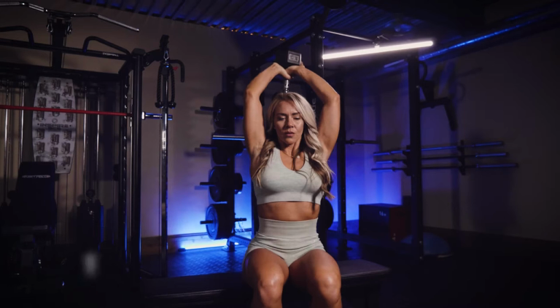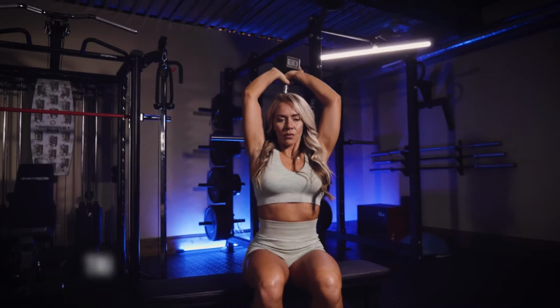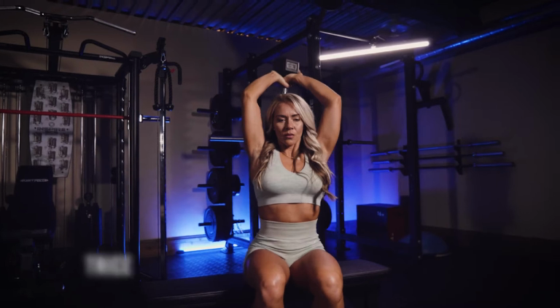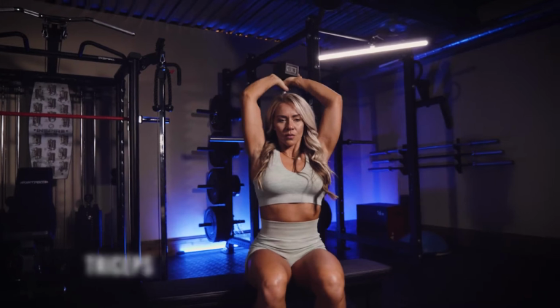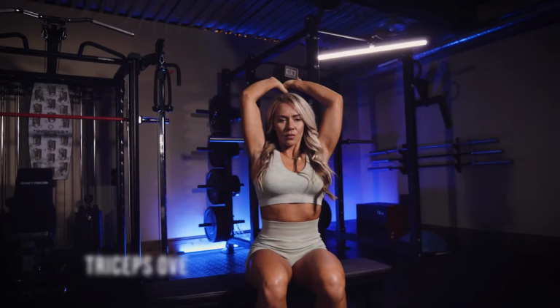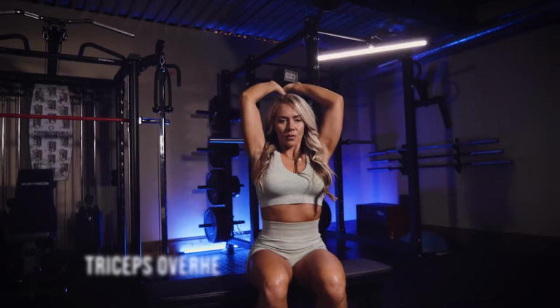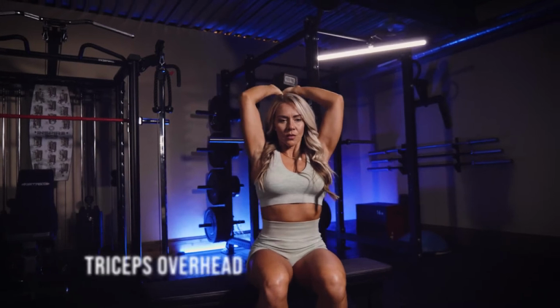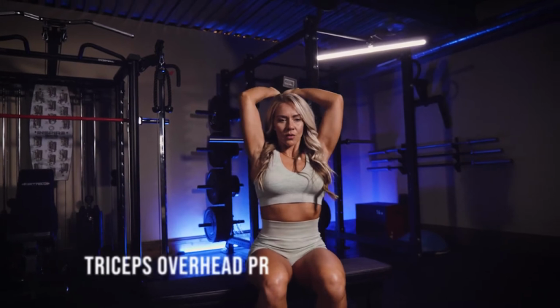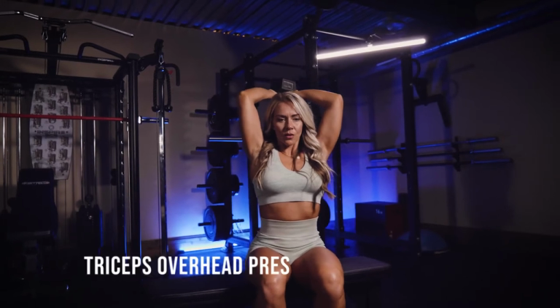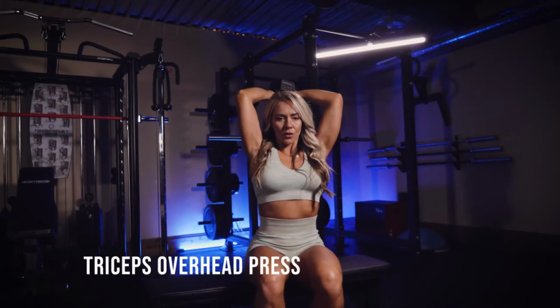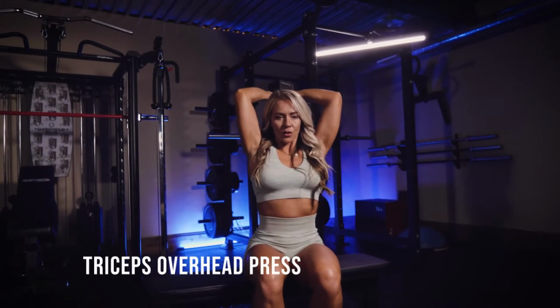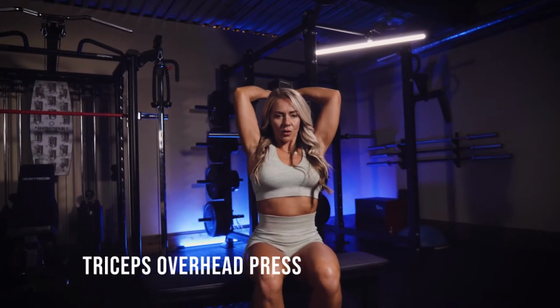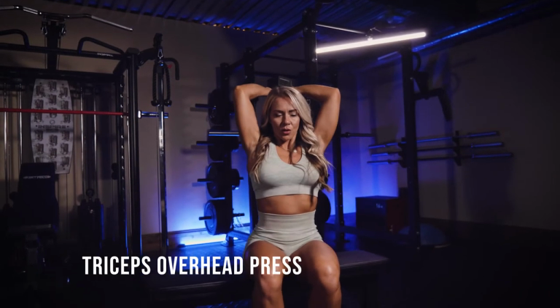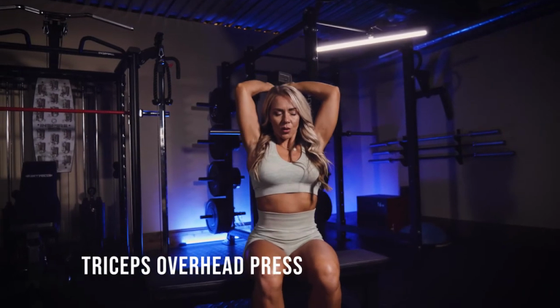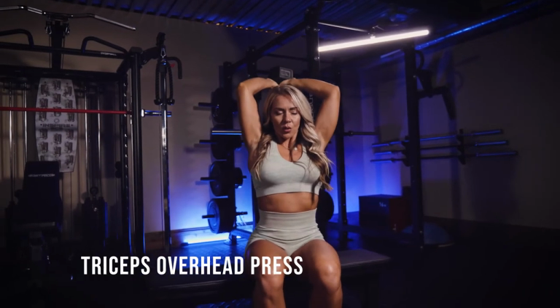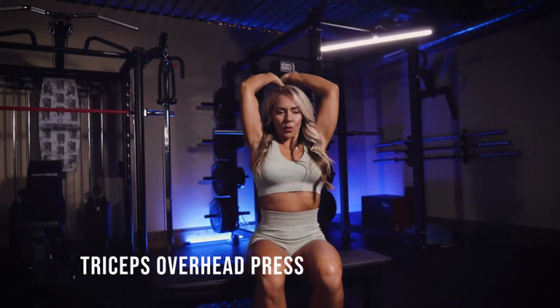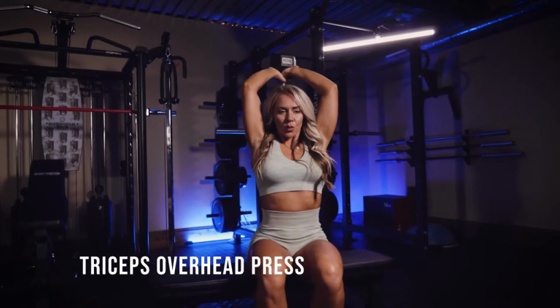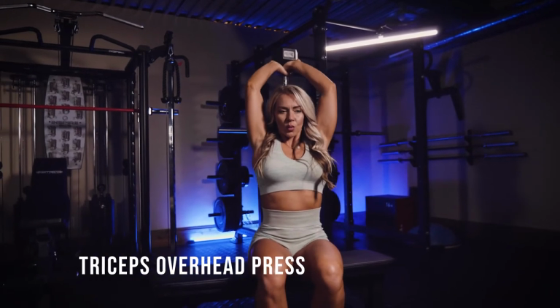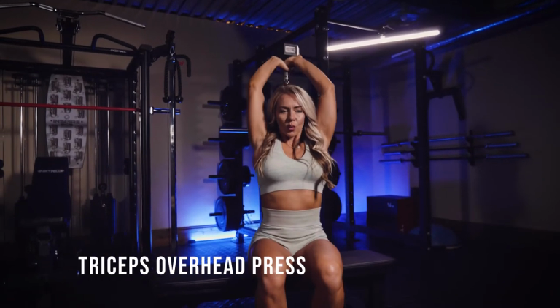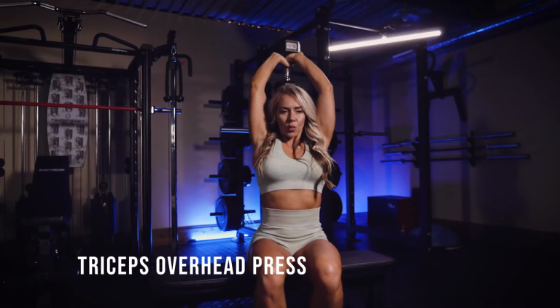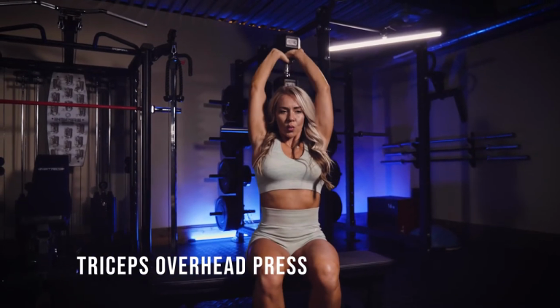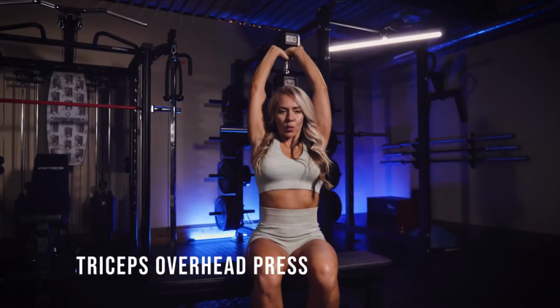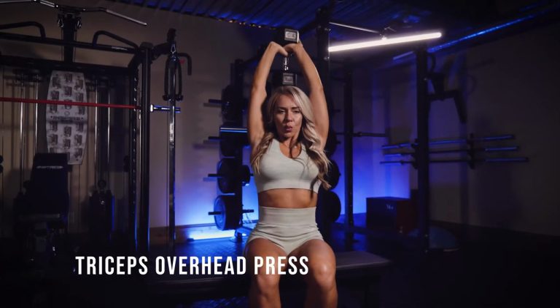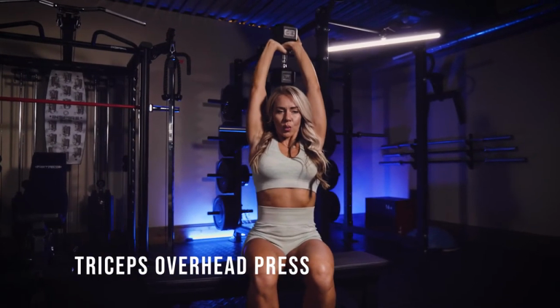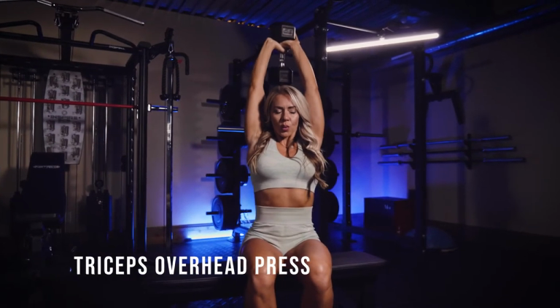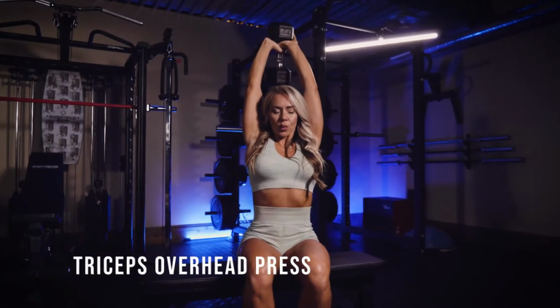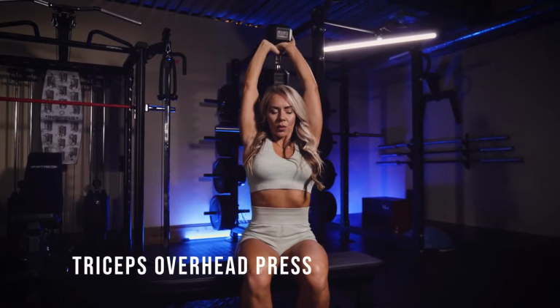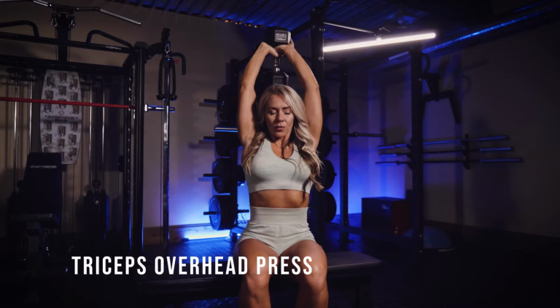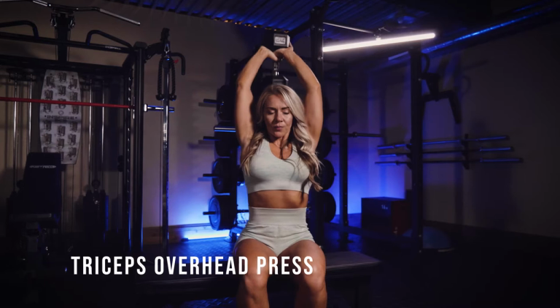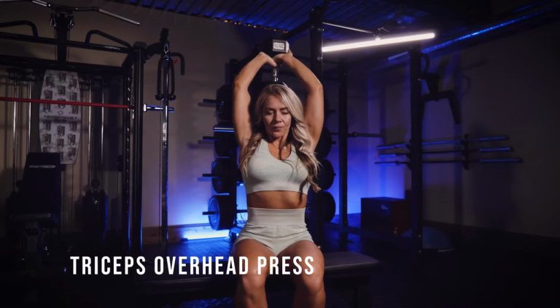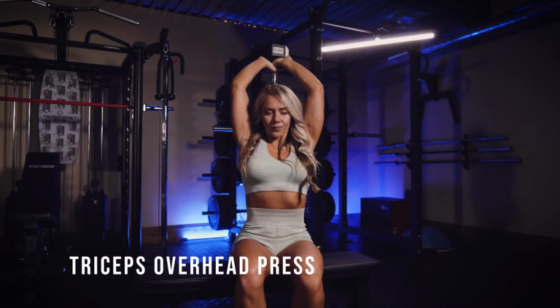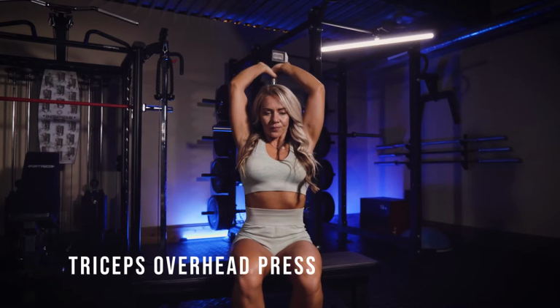This is a triceps overhead press. I'm seated. You could also do these standing. Seated will give you more support.